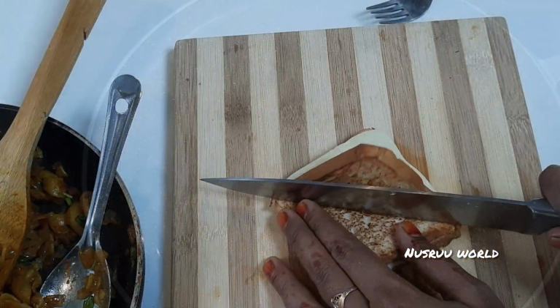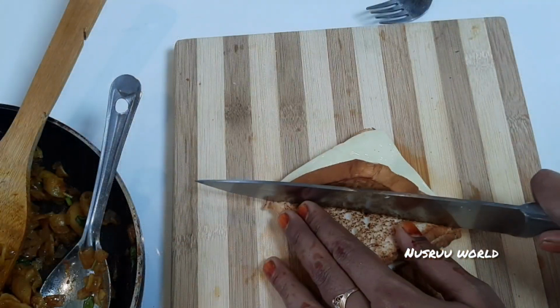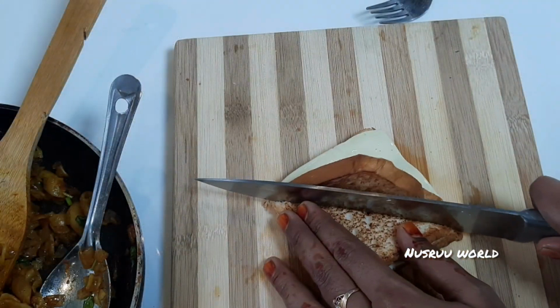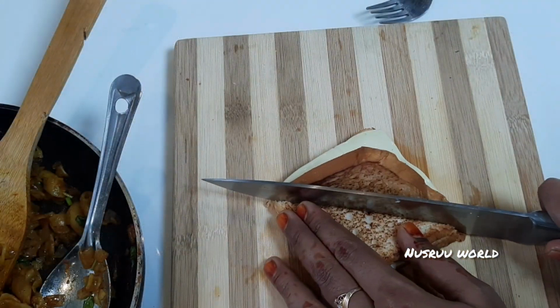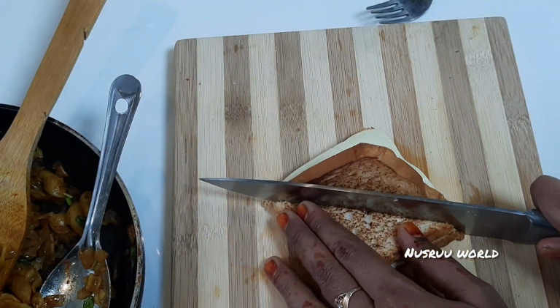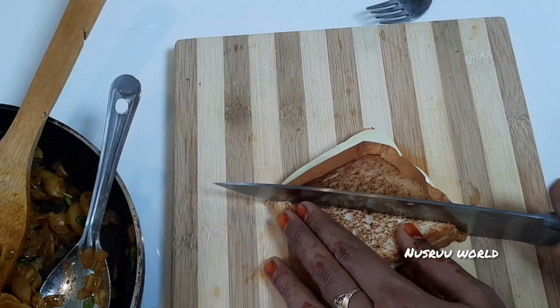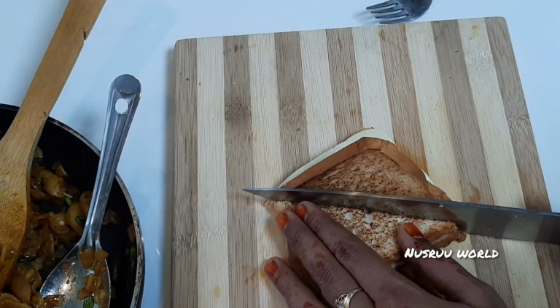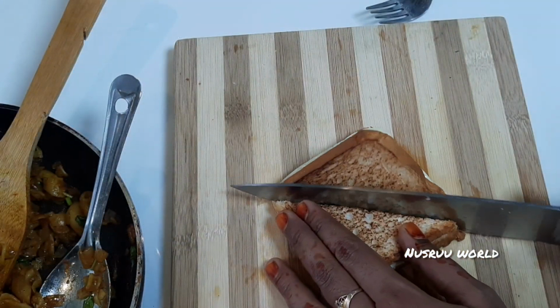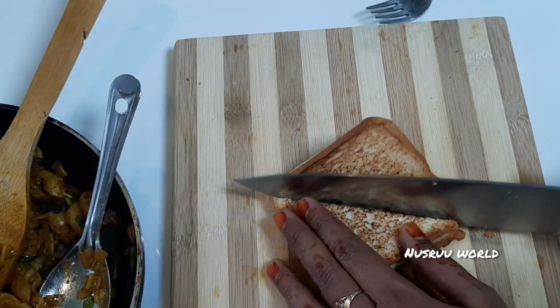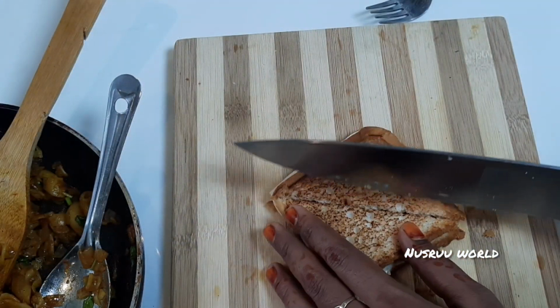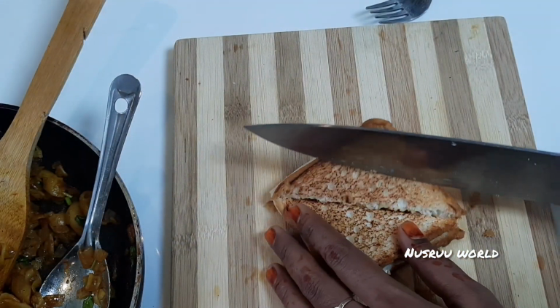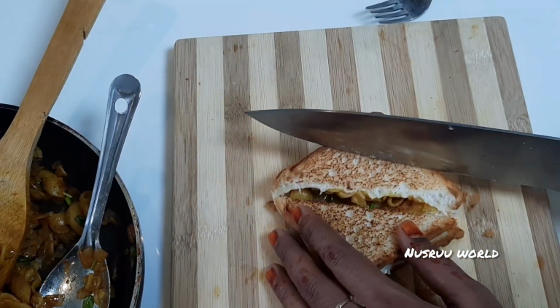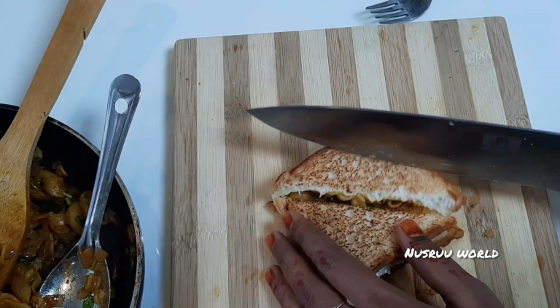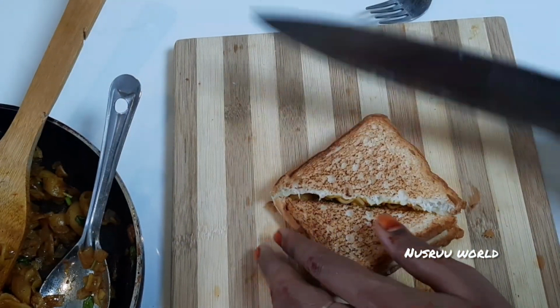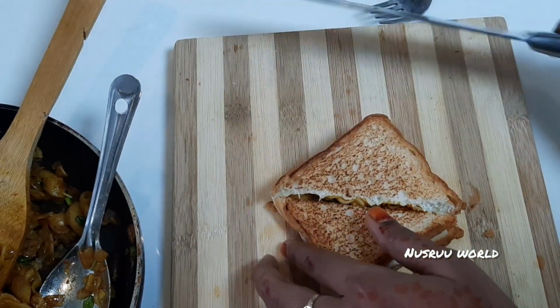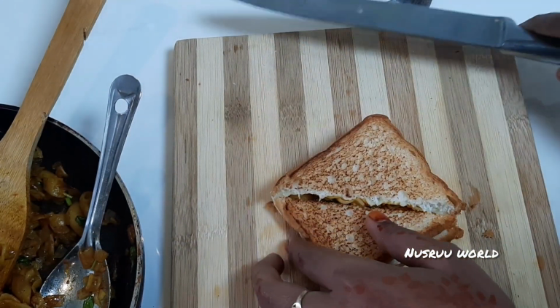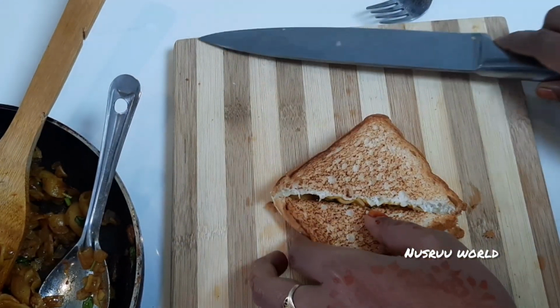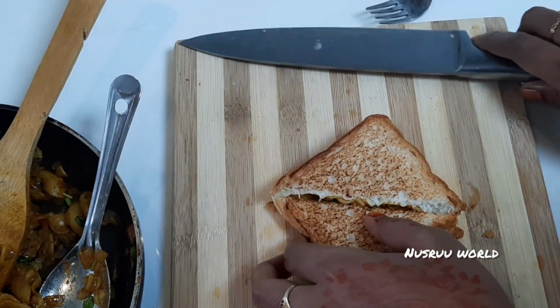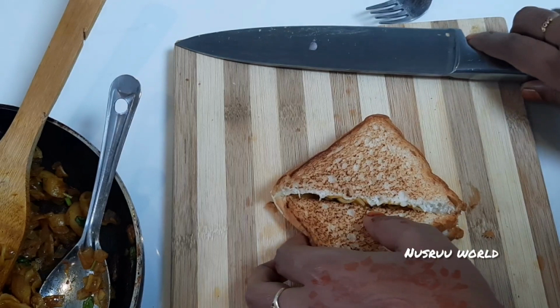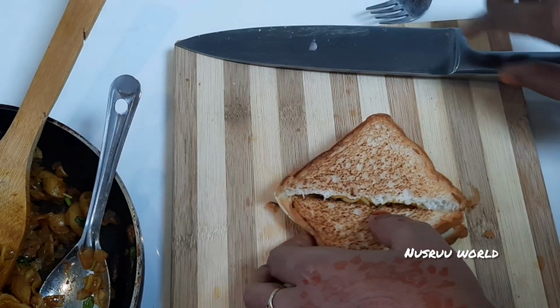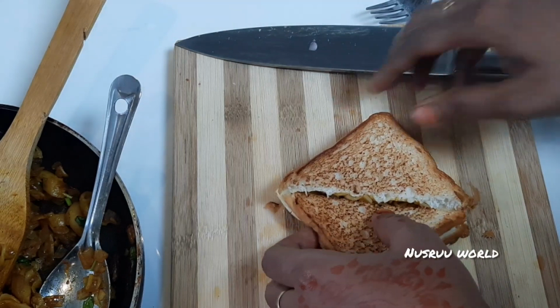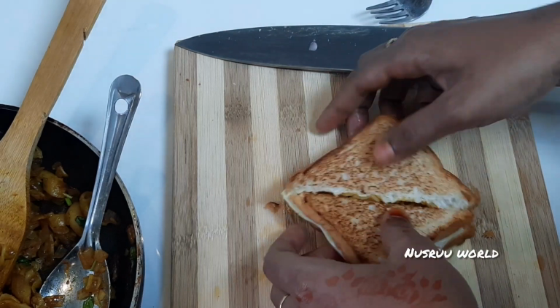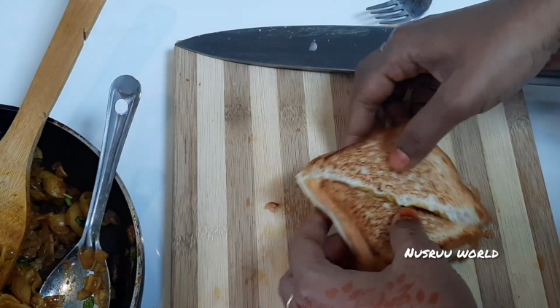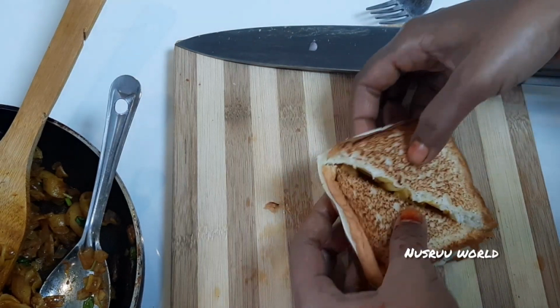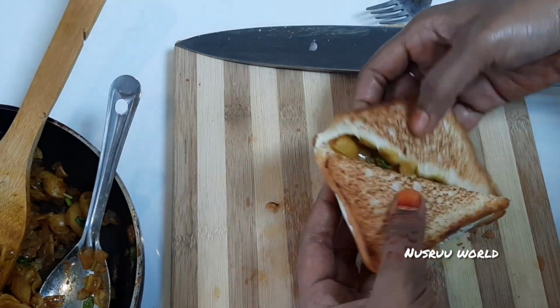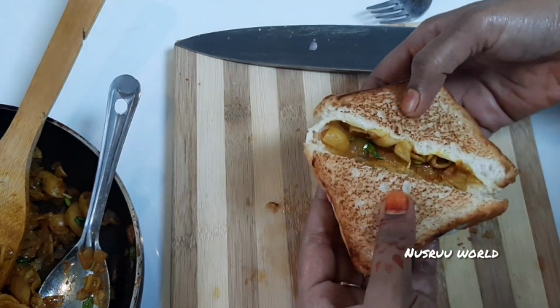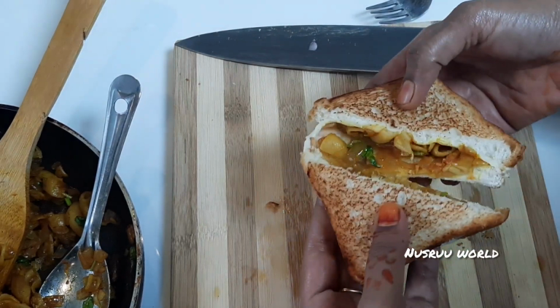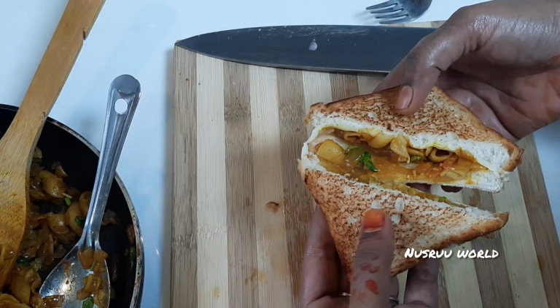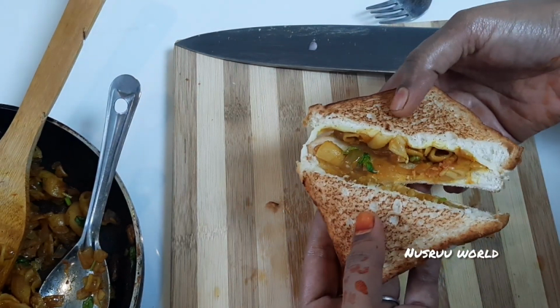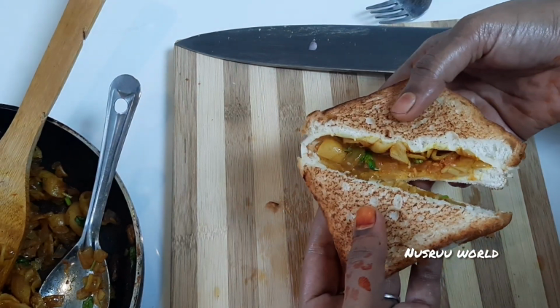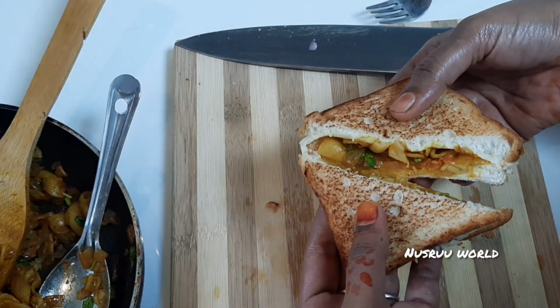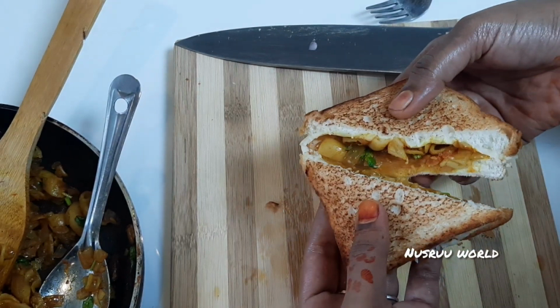Now we are ready to make a macaroni bread sandwich. It will be a good taste.